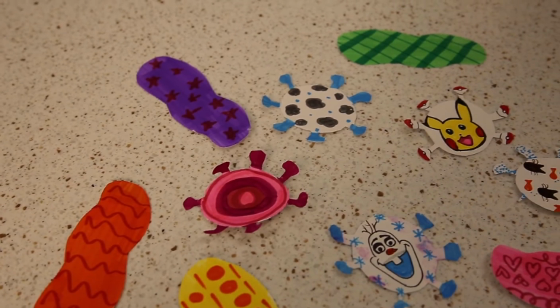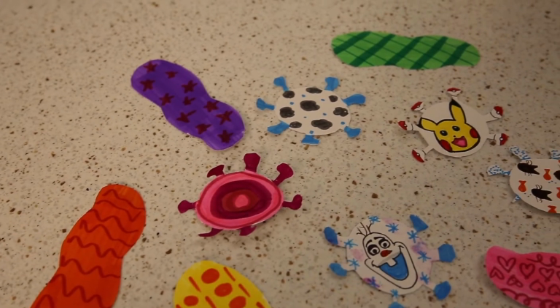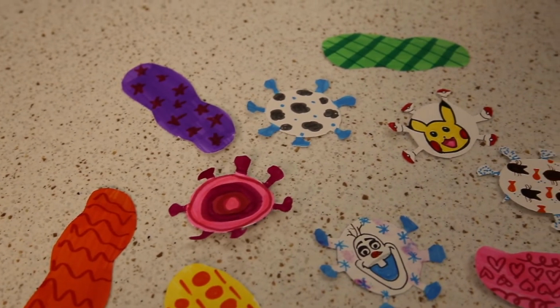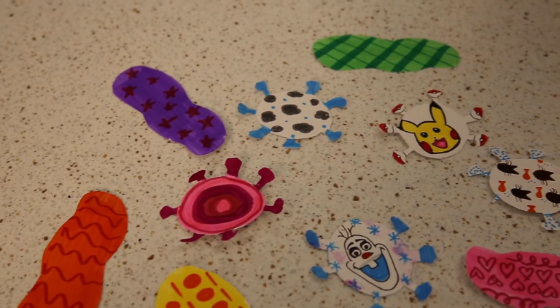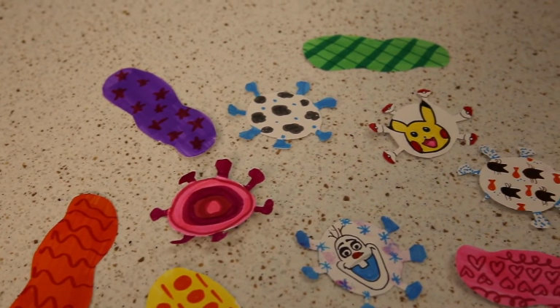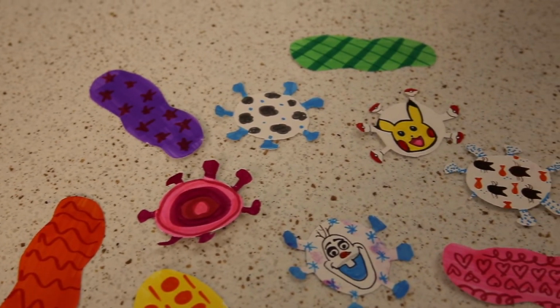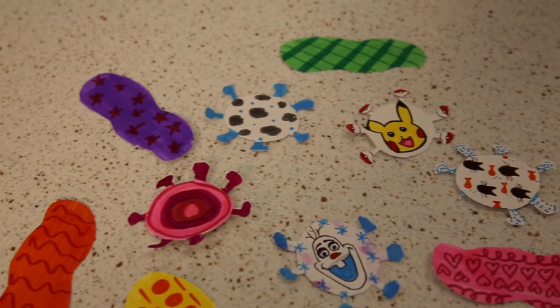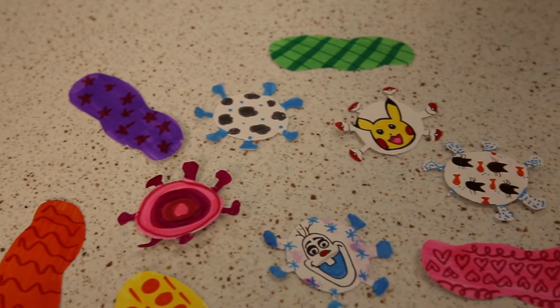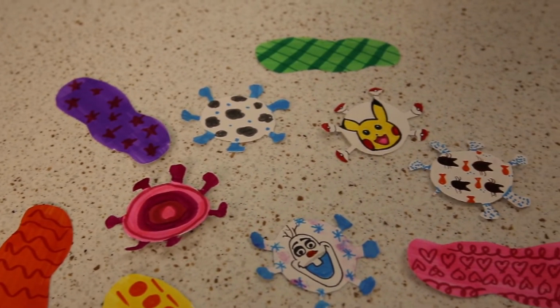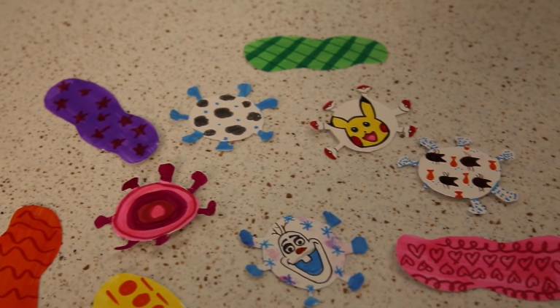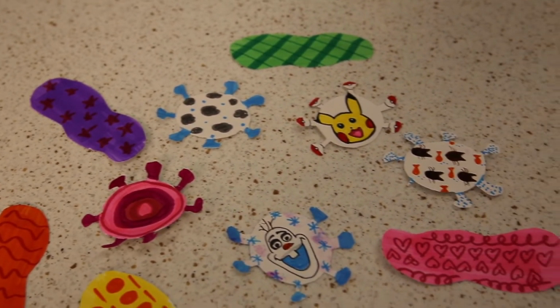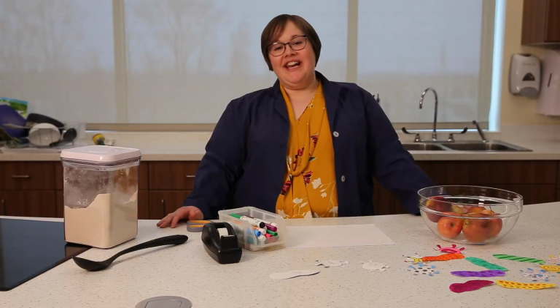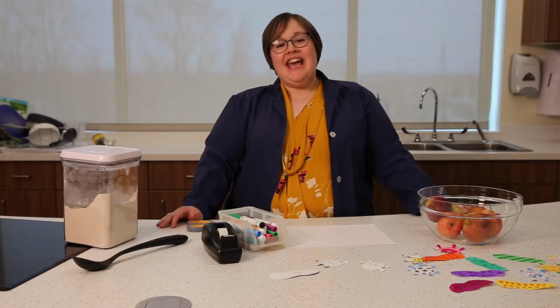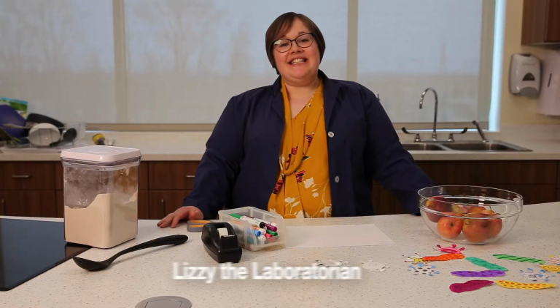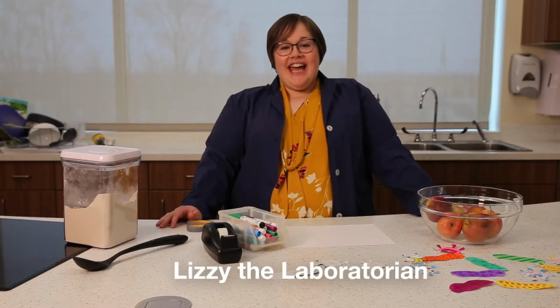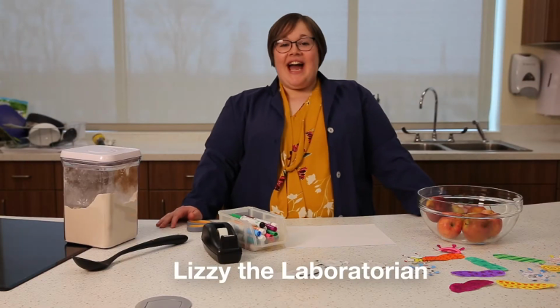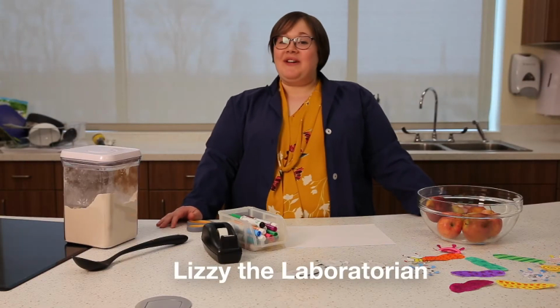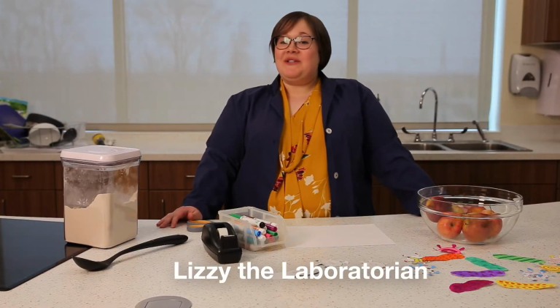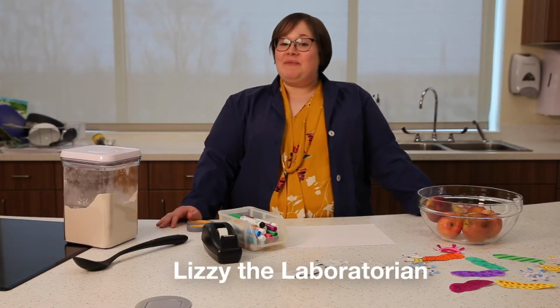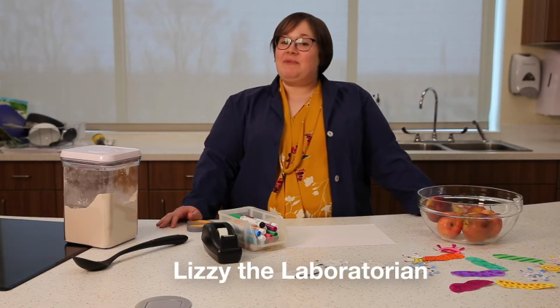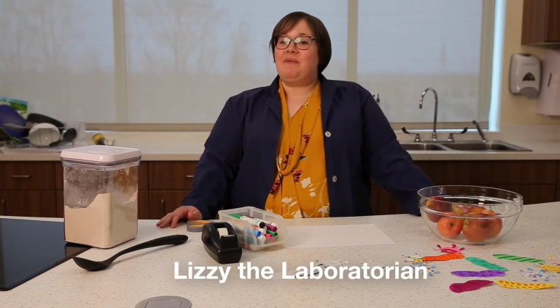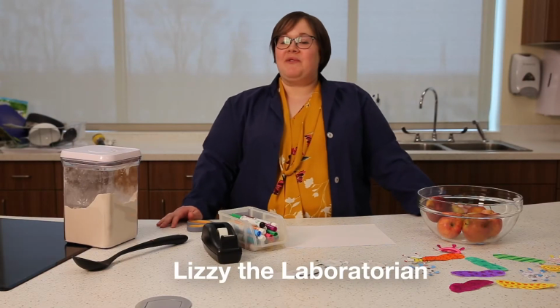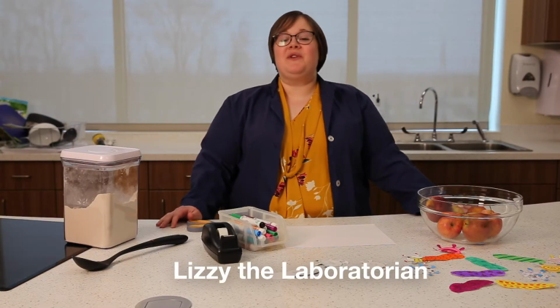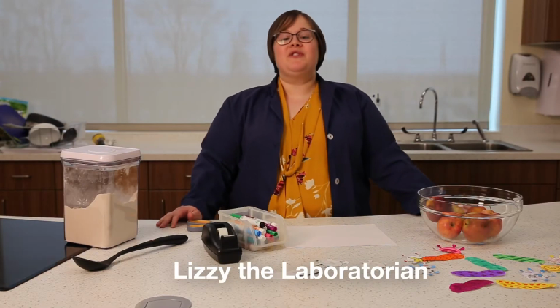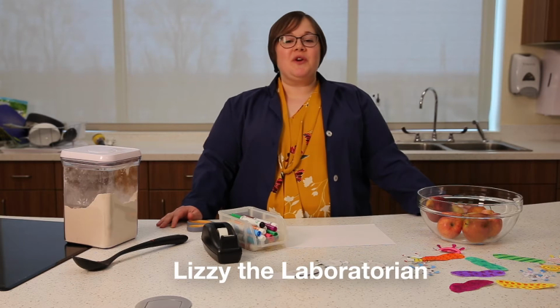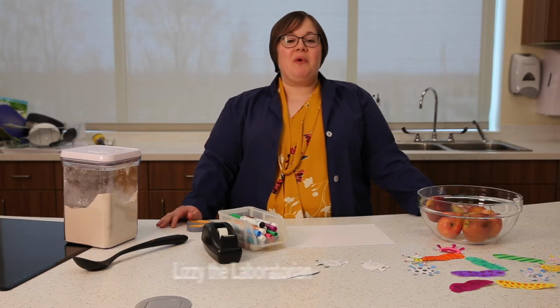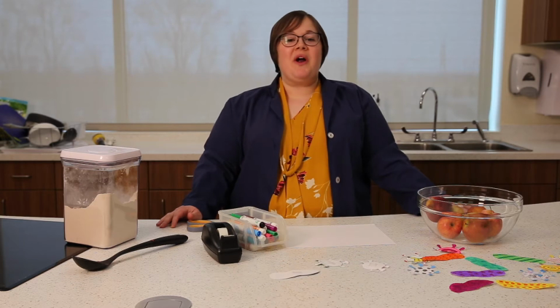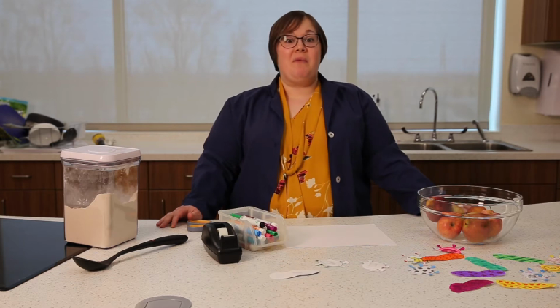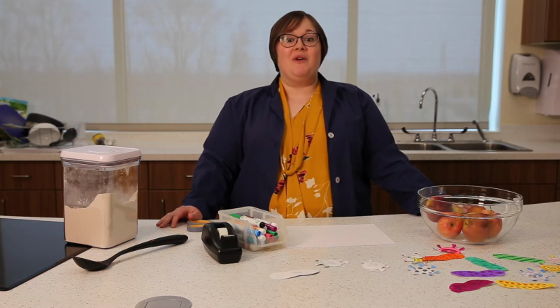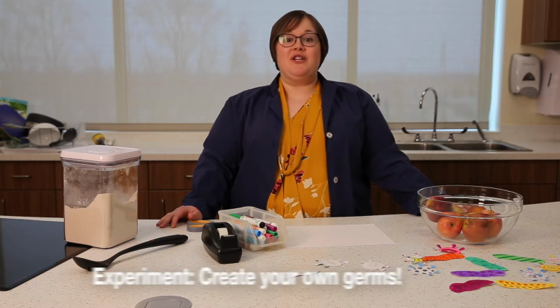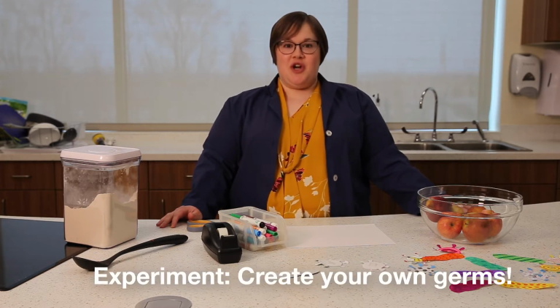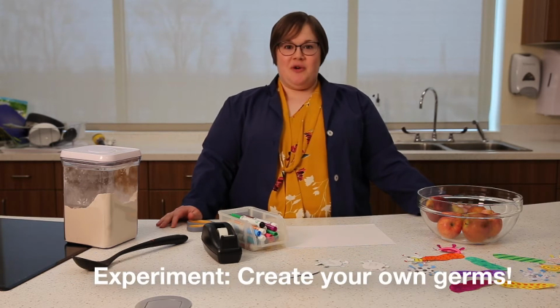Hi guys, I'm Lizzy the Laboratorian and today I want to do some experiments with you to learn more about germs.